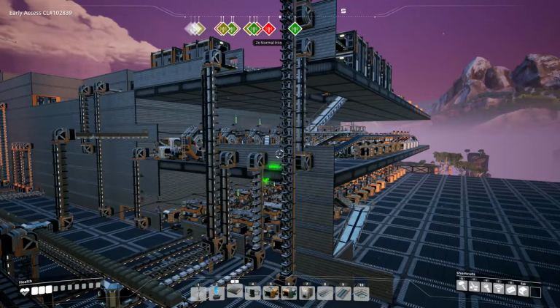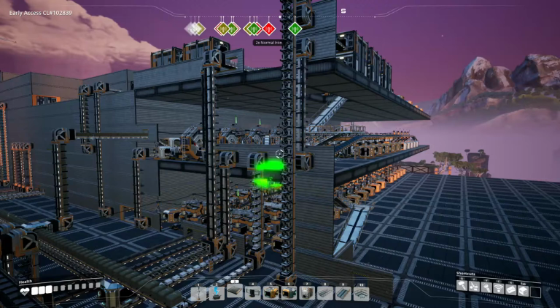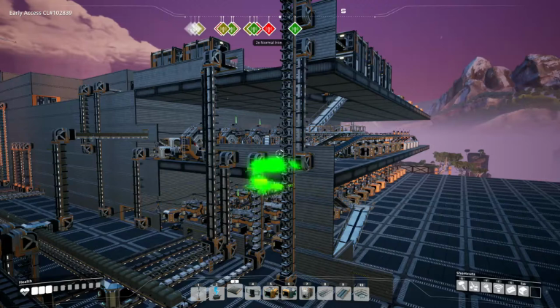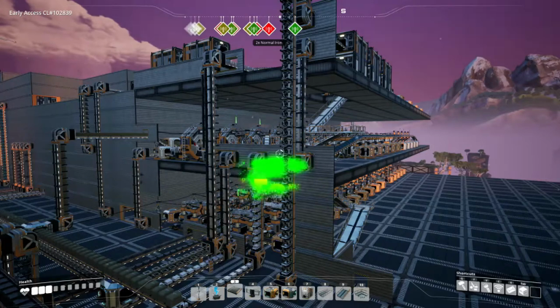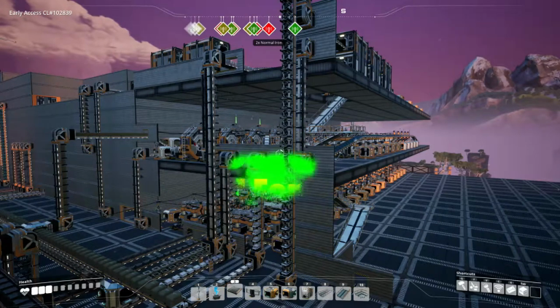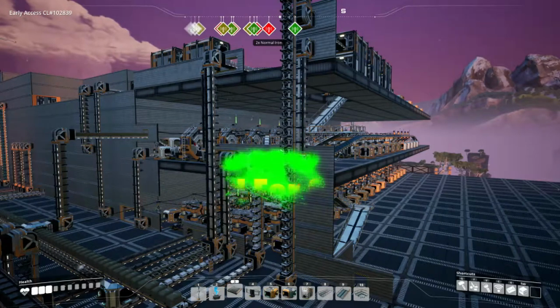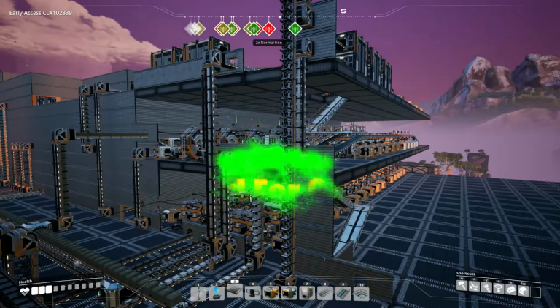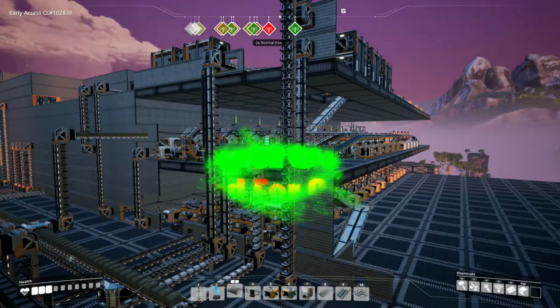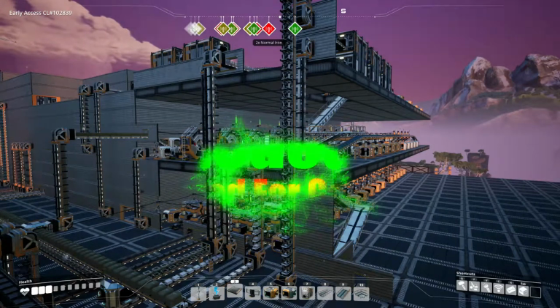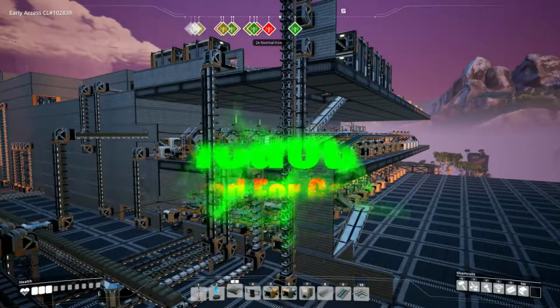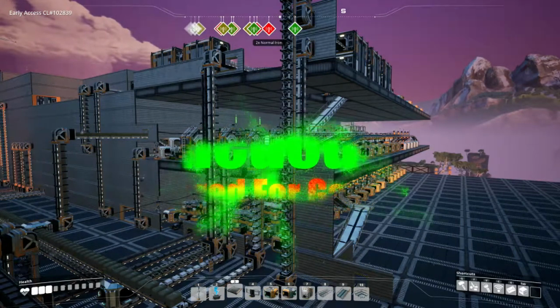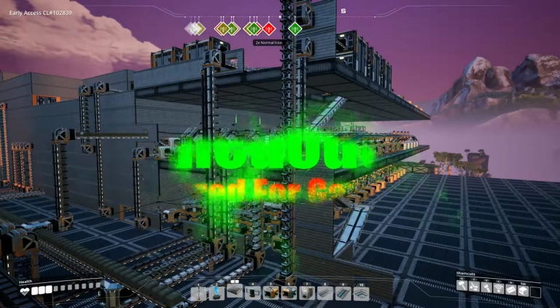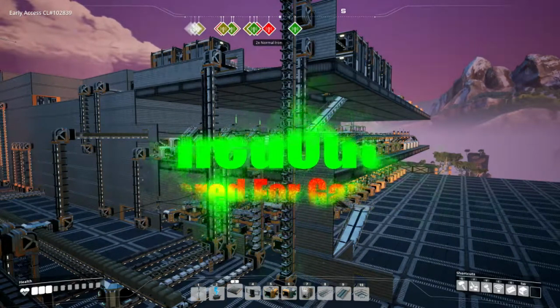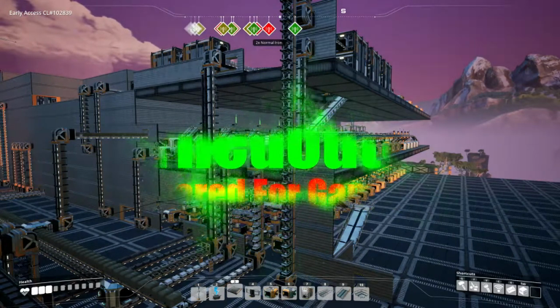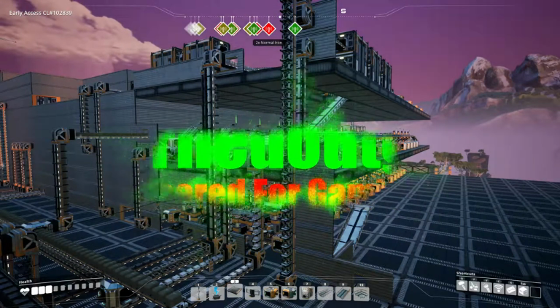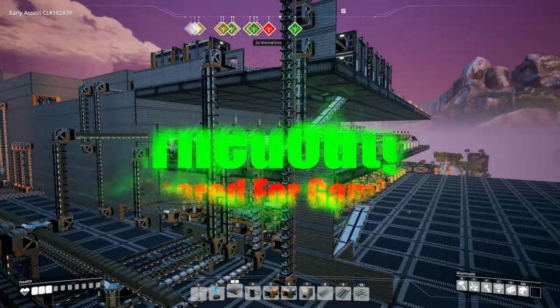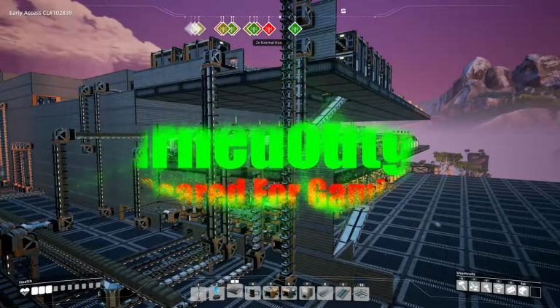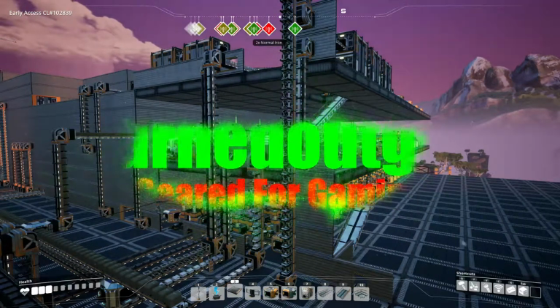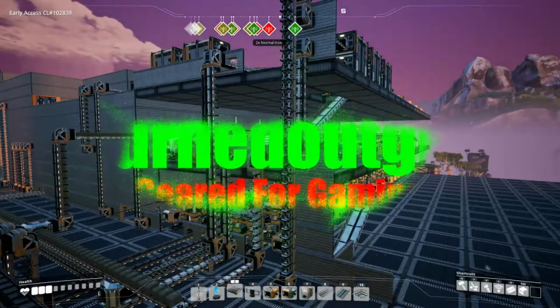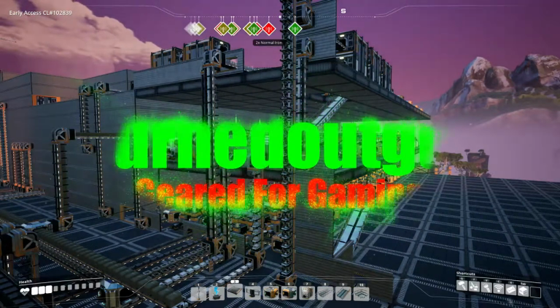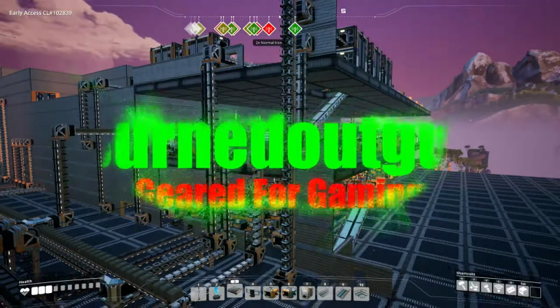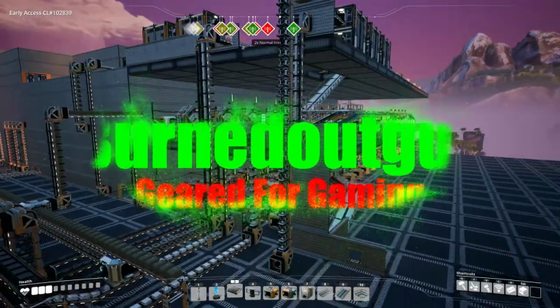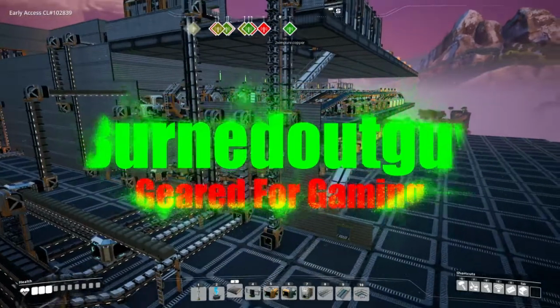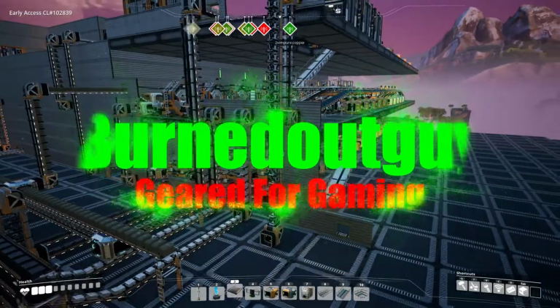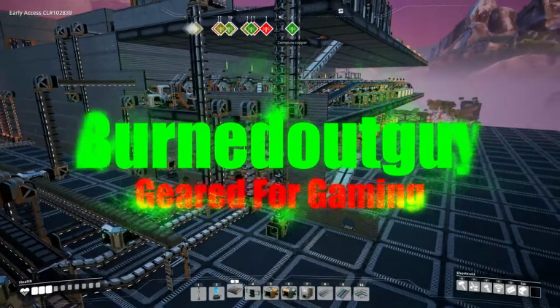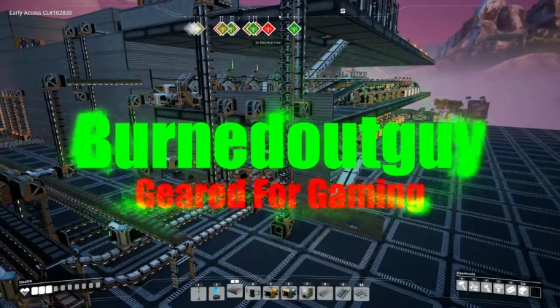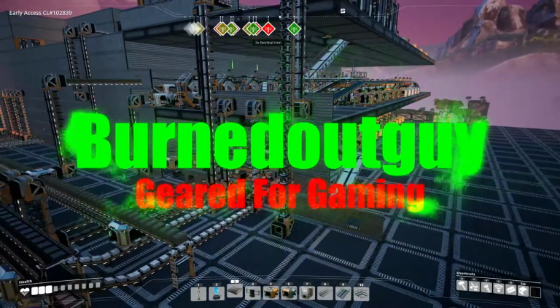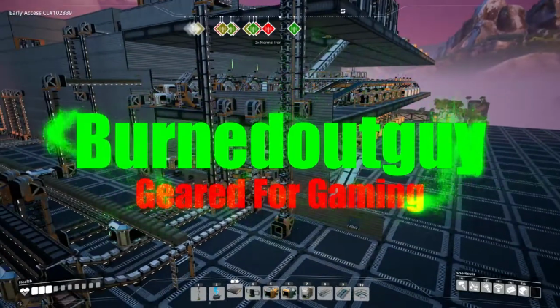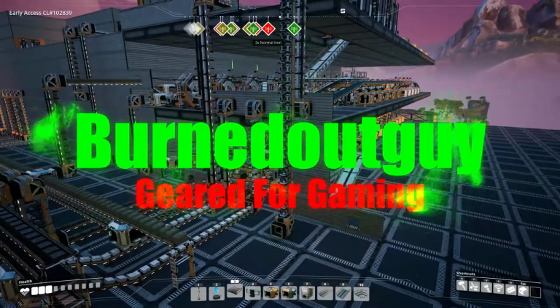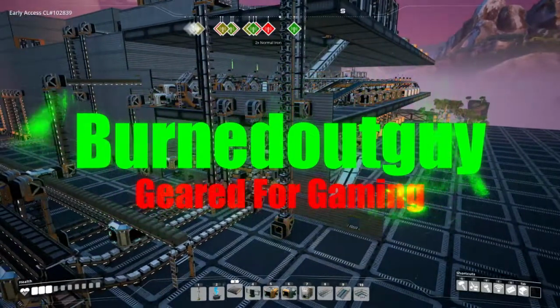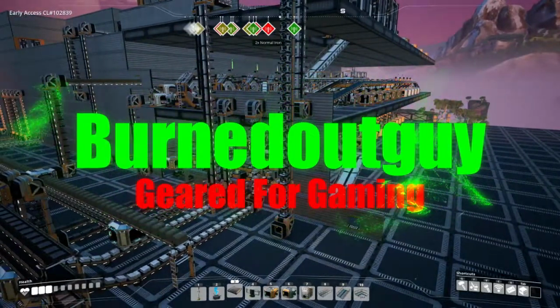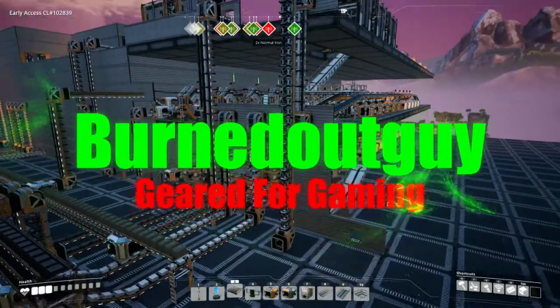Hello everybody, BurntOutGuy here, and welcome back. In the last episode, we made our heavy modular frames.